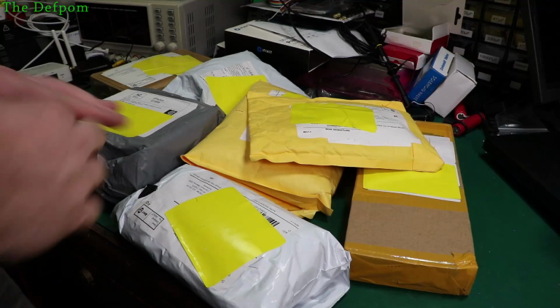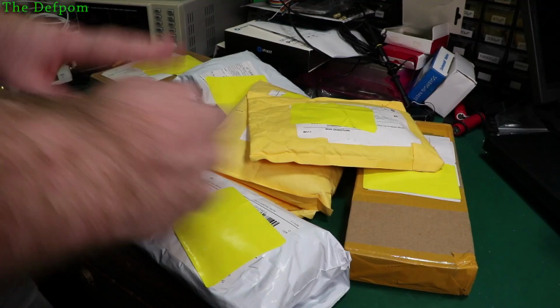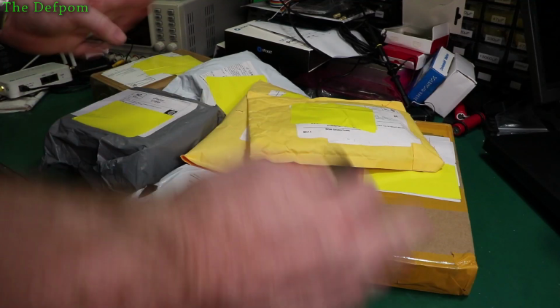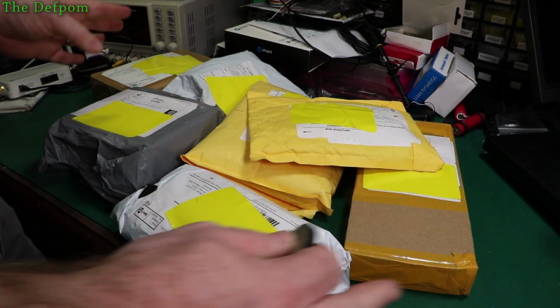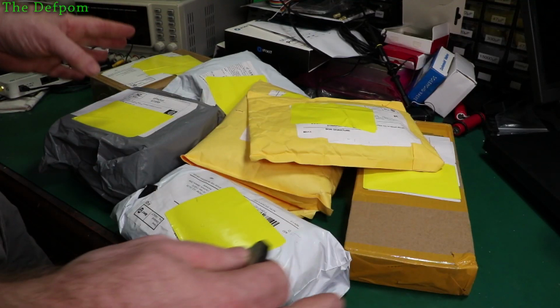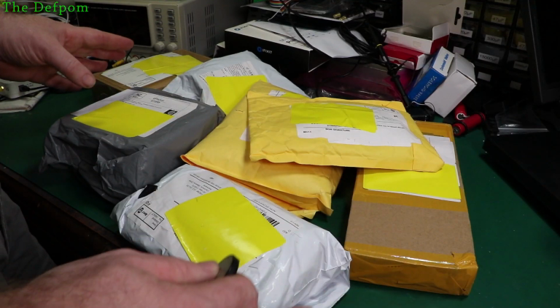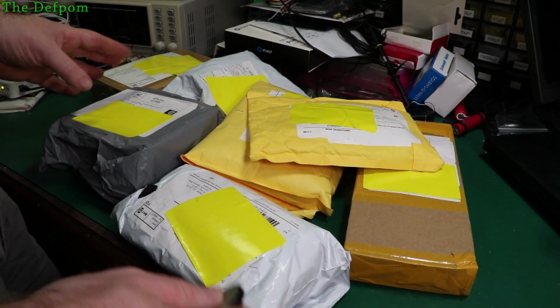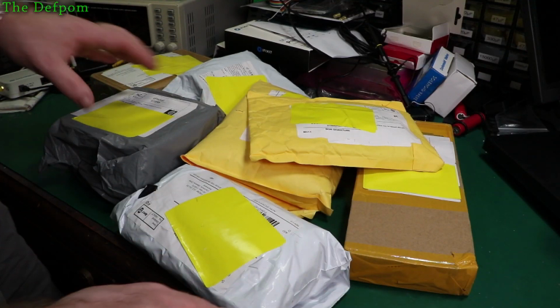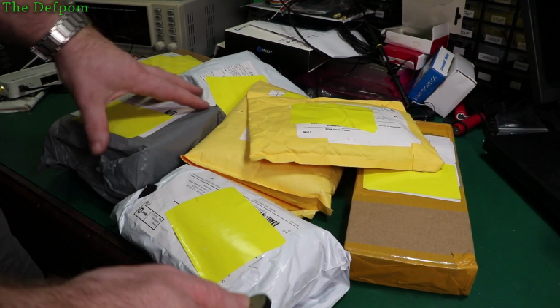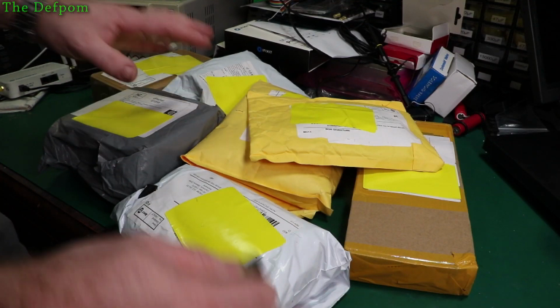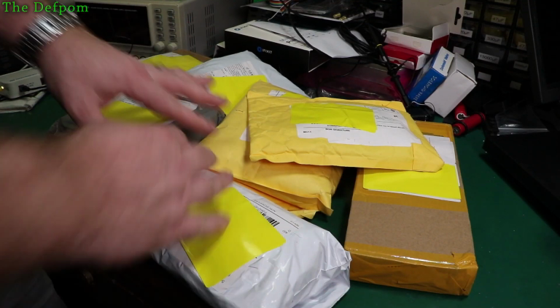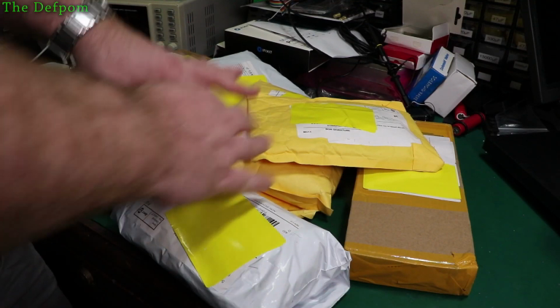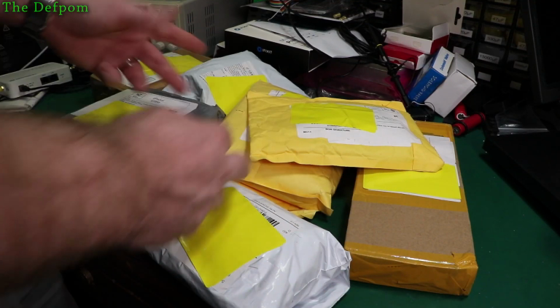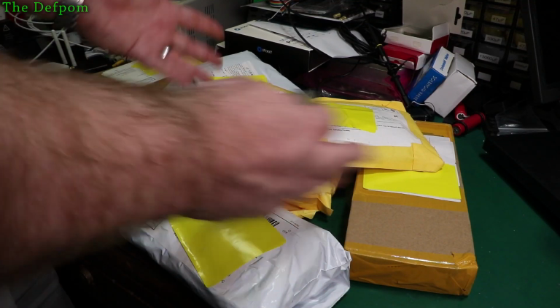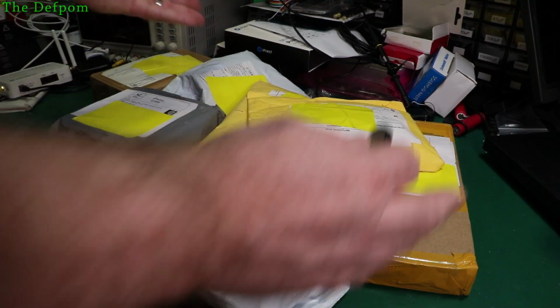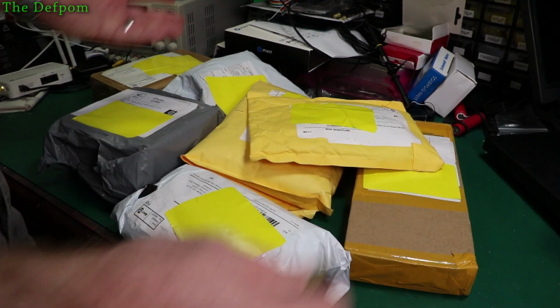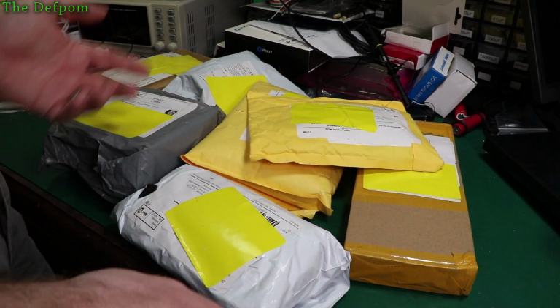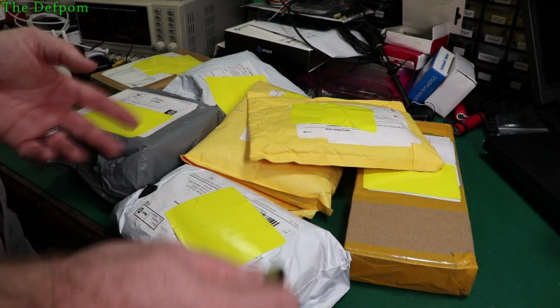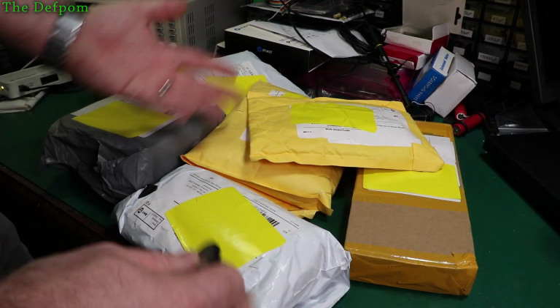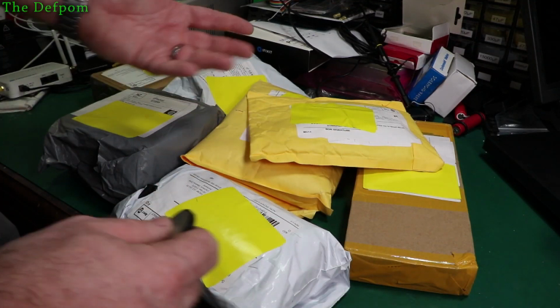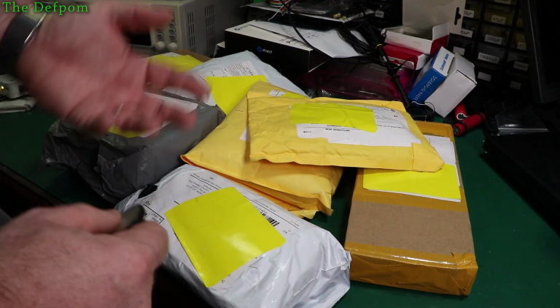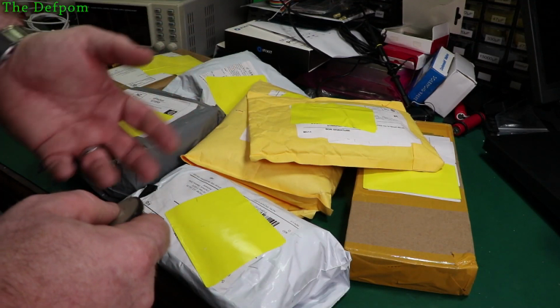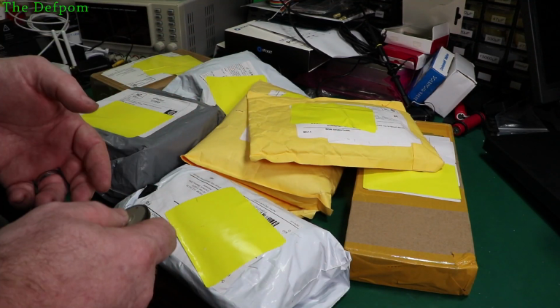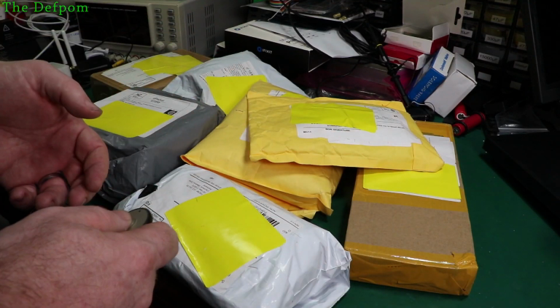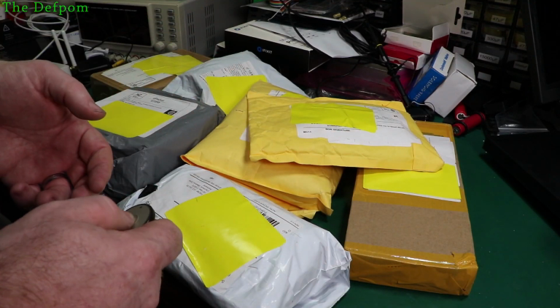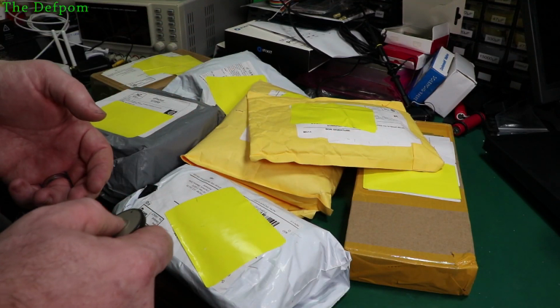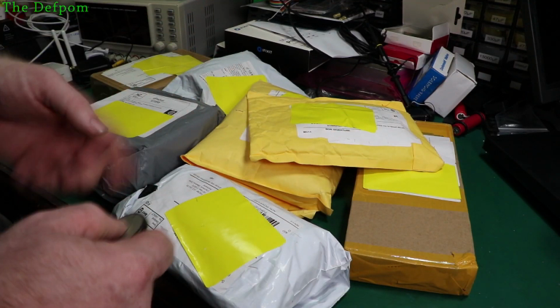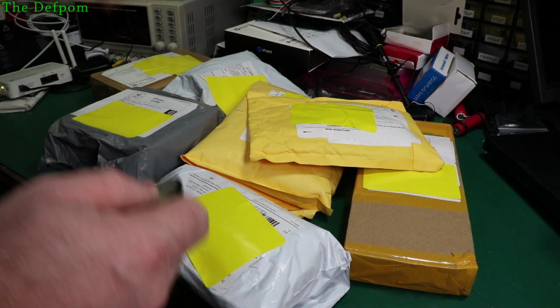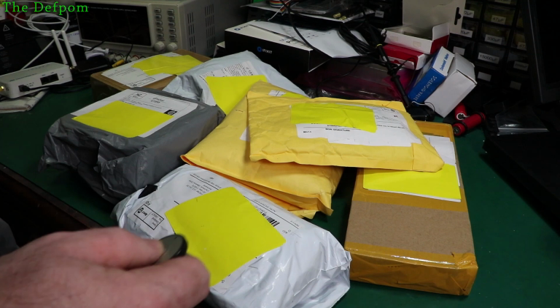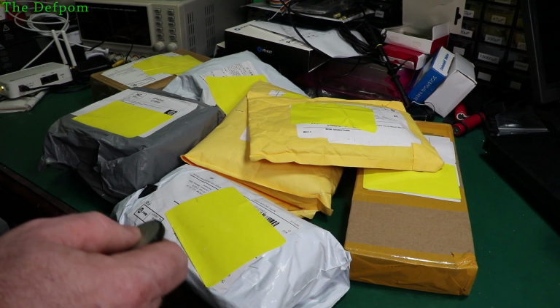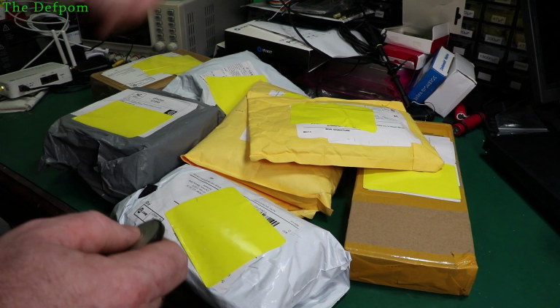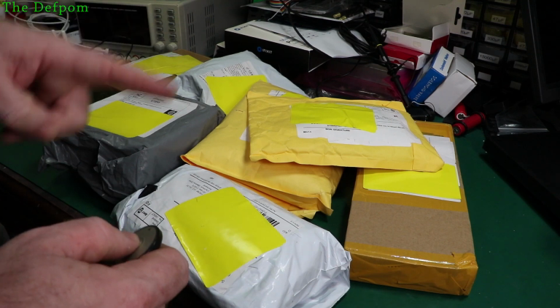I've got a bunch of mailbag stuff here. I've got seven items or so. Let's see what I've got. Could be some interesting stuff — I know I've got a few items in here.